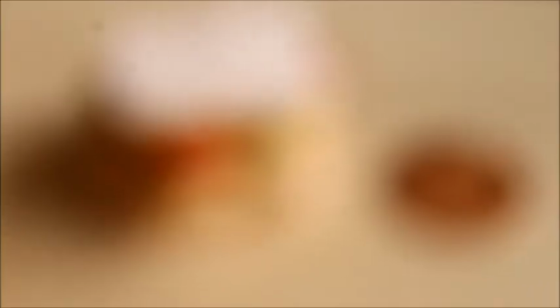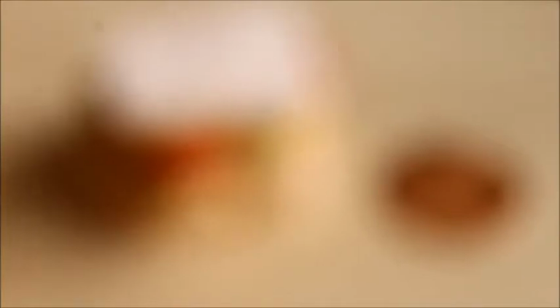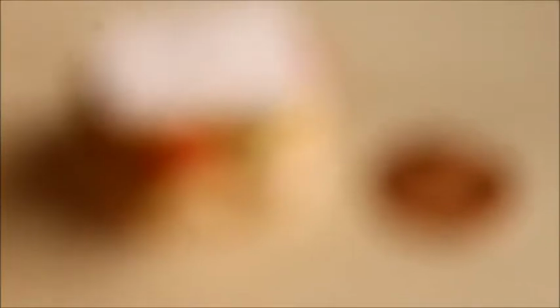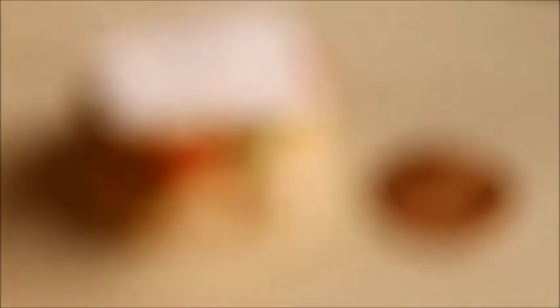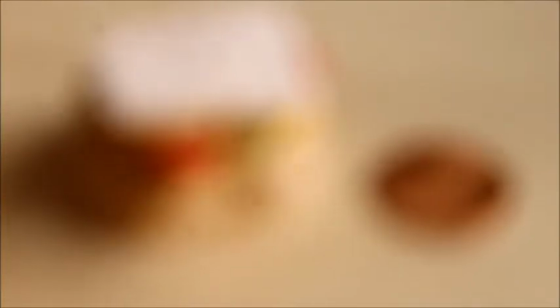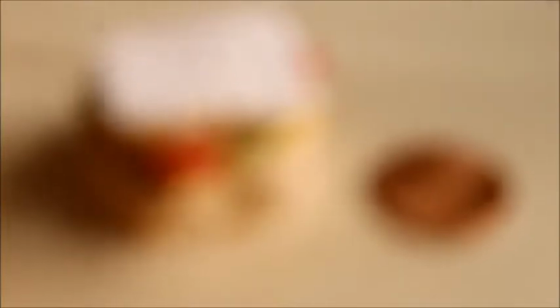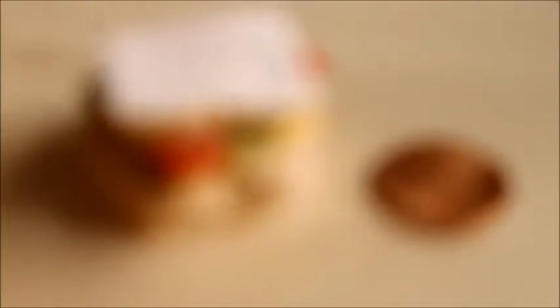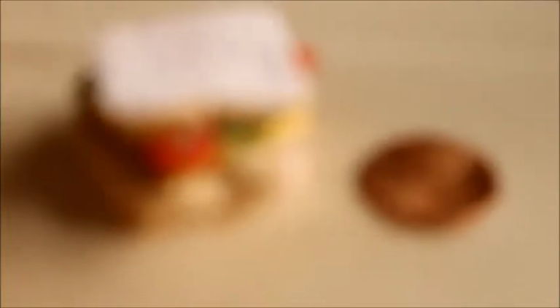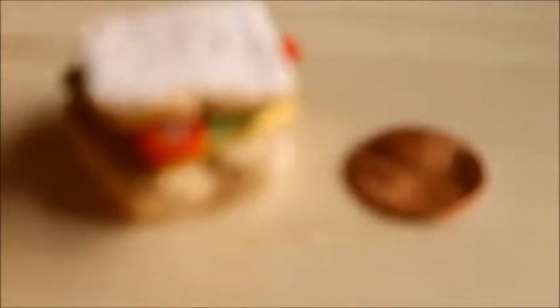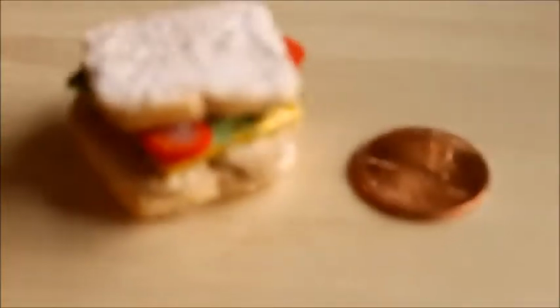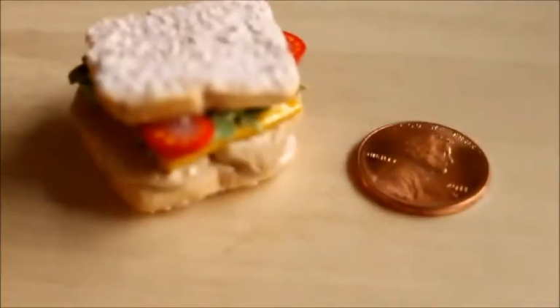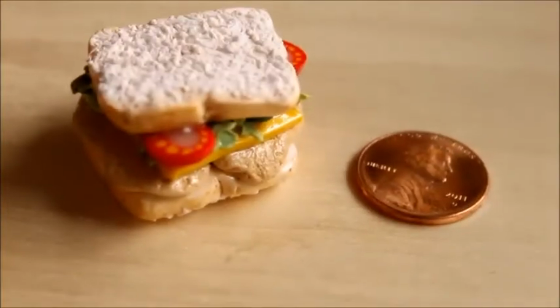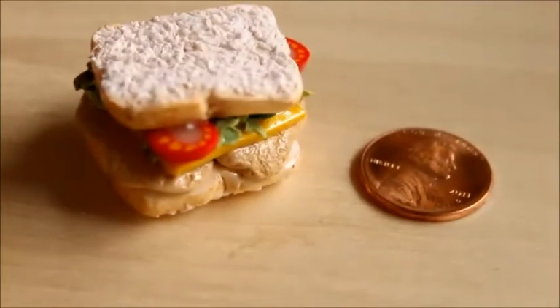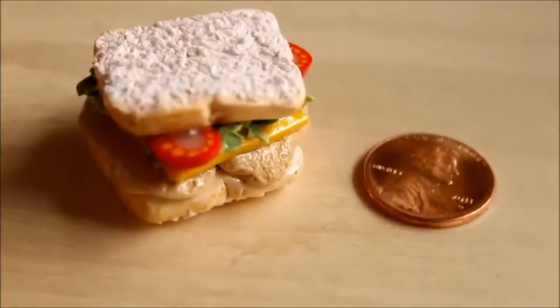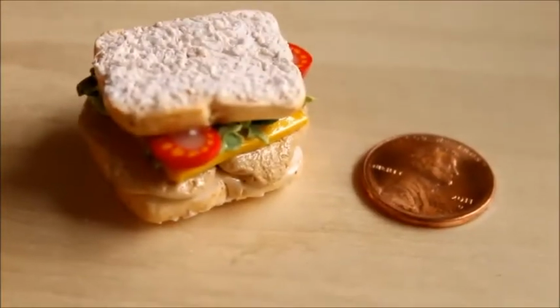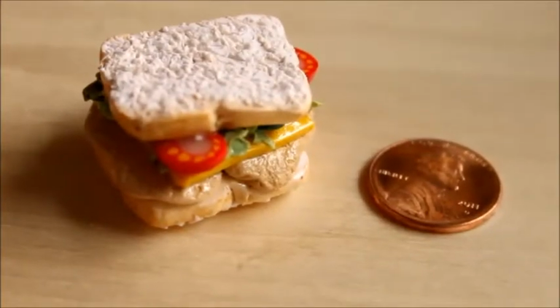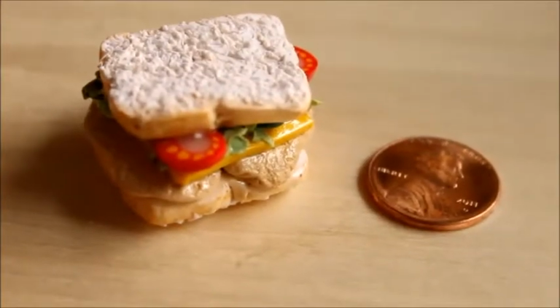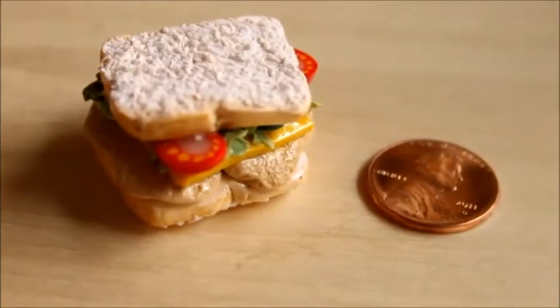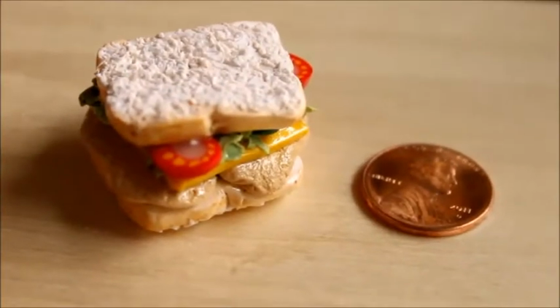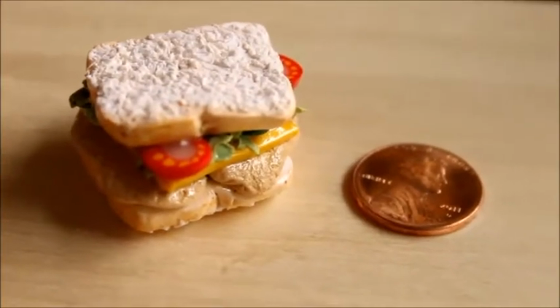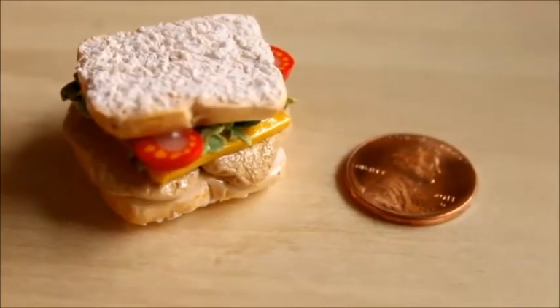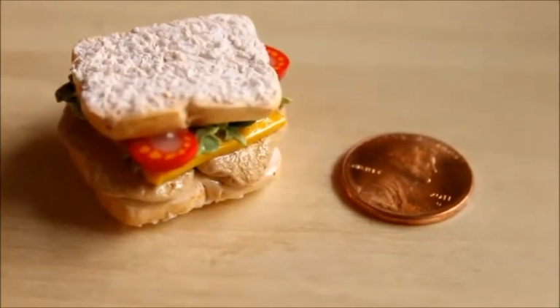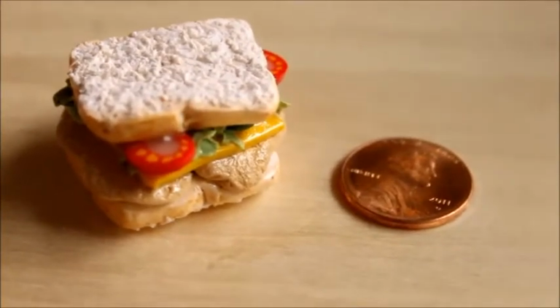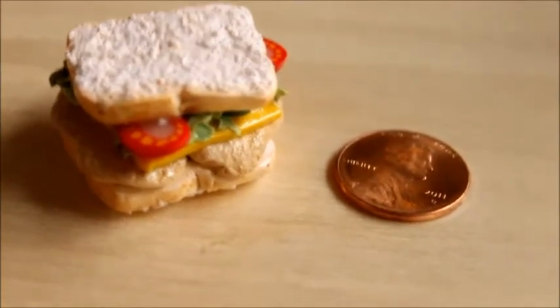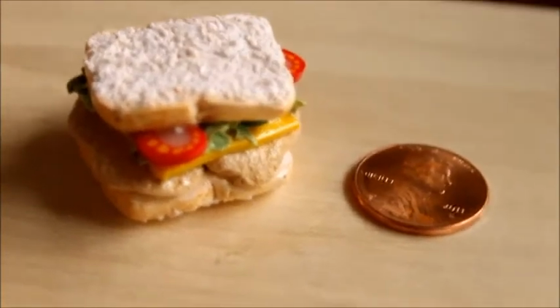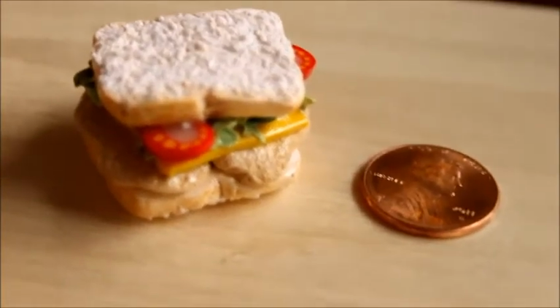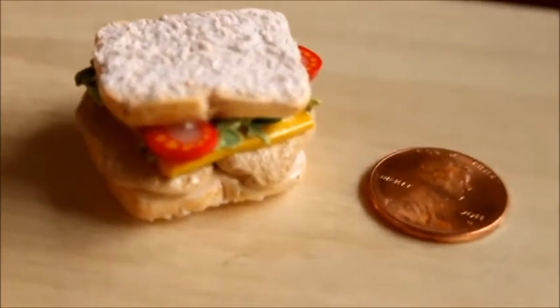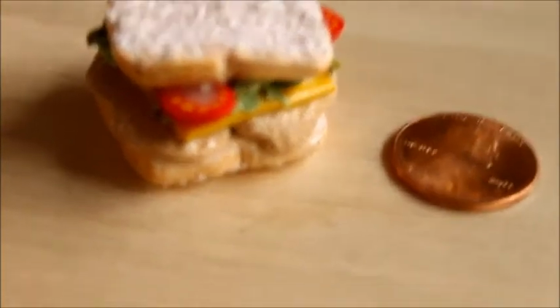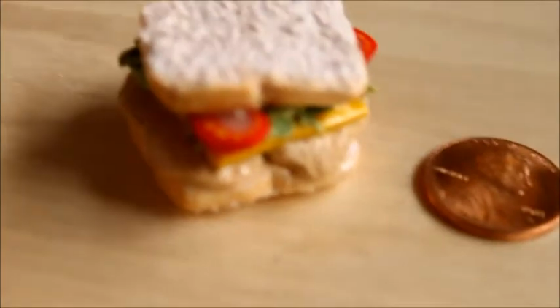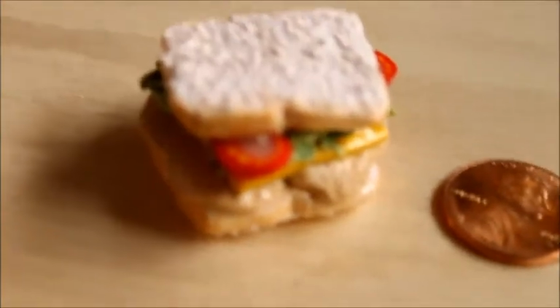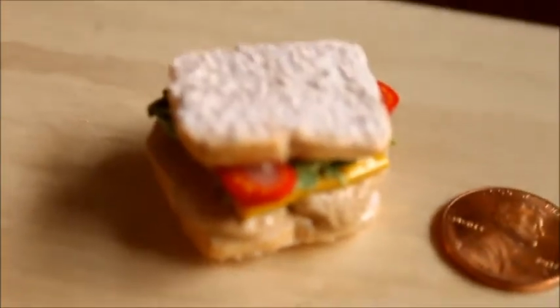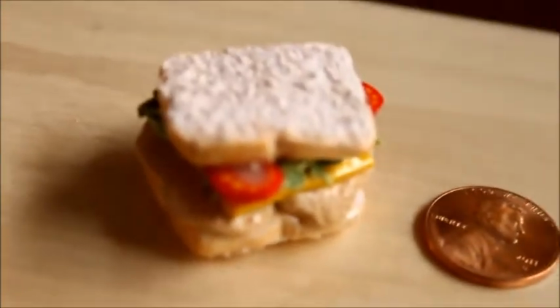Hey everybody, it's Katherine and in this tutorial I'll be showing you how to make this sandwich, so let's get started.